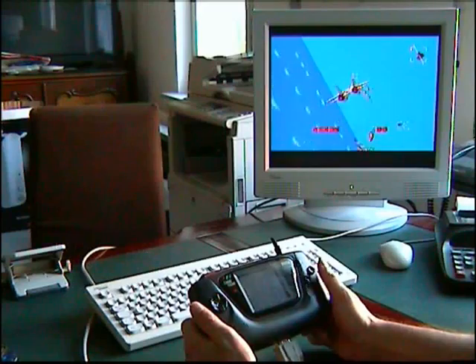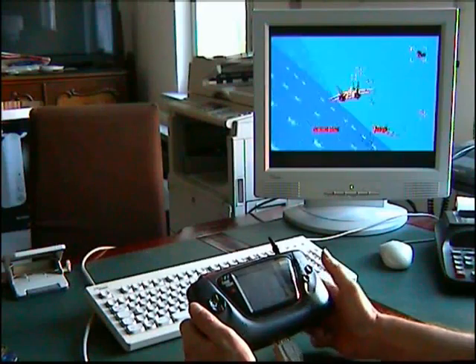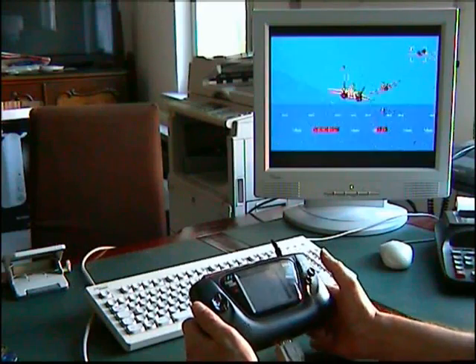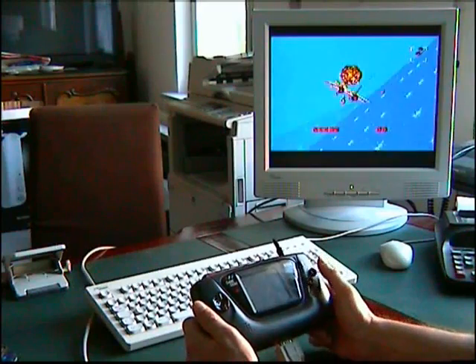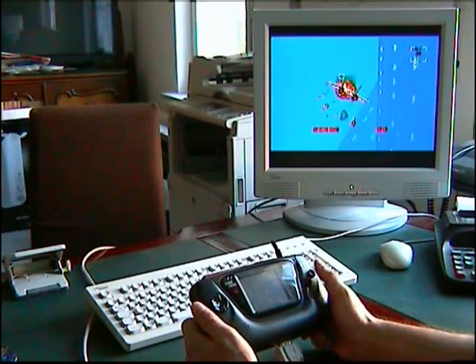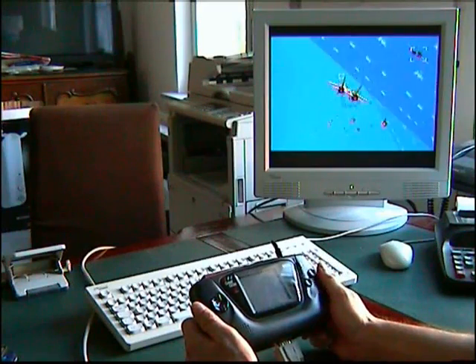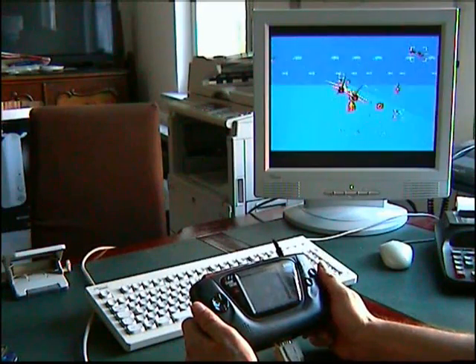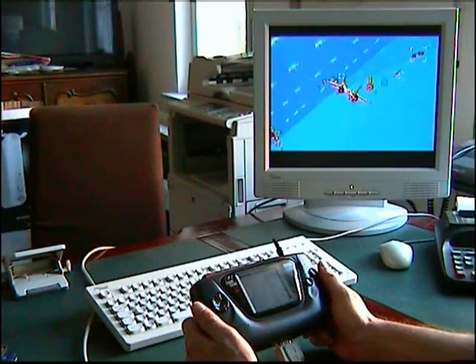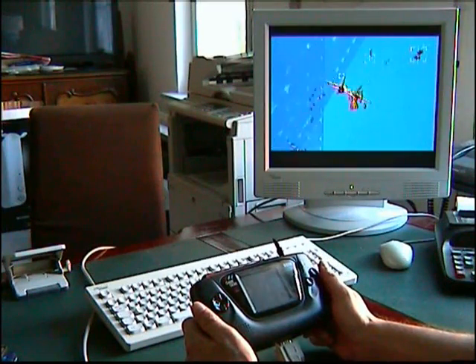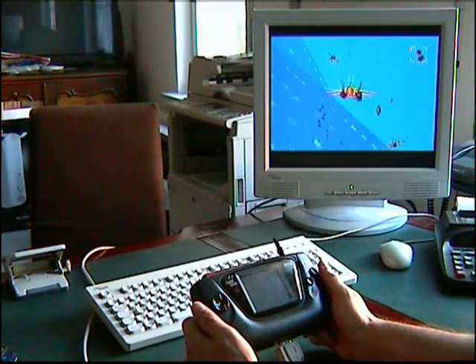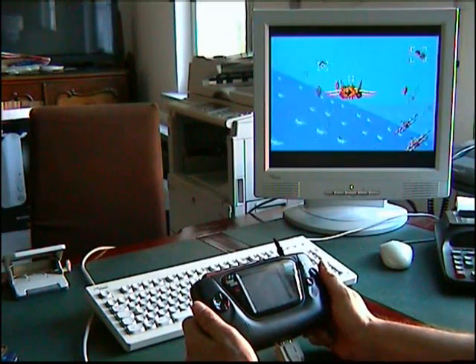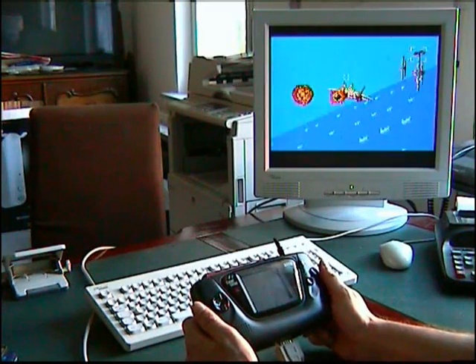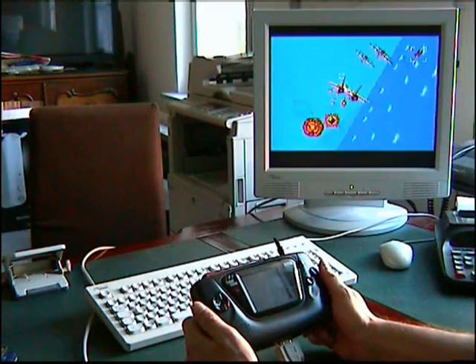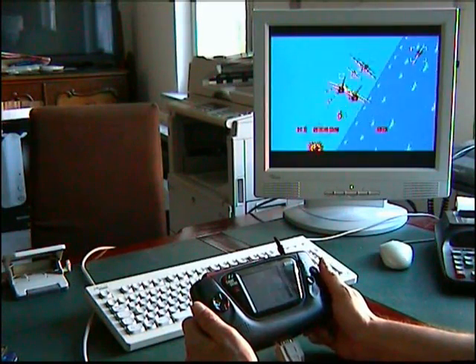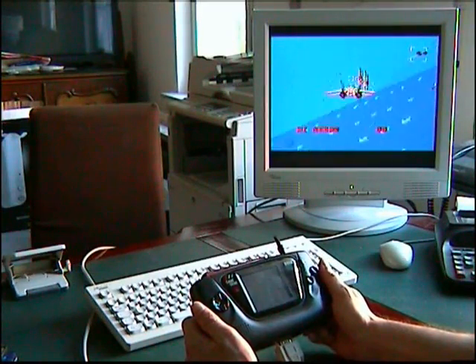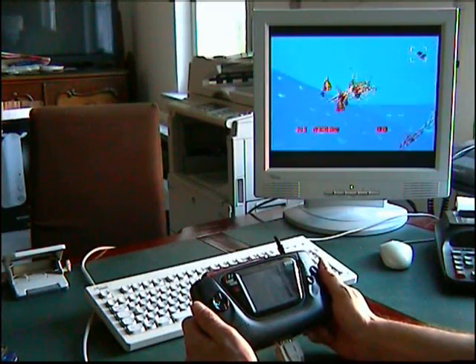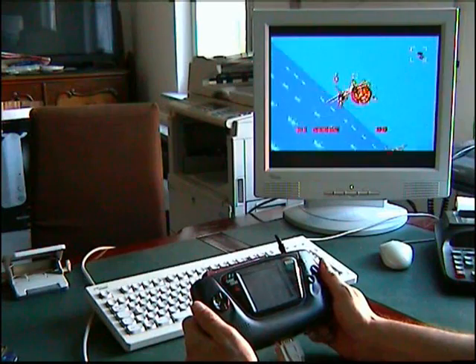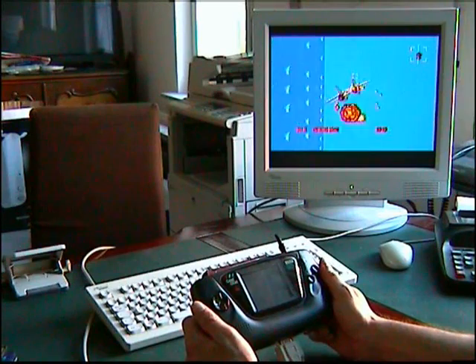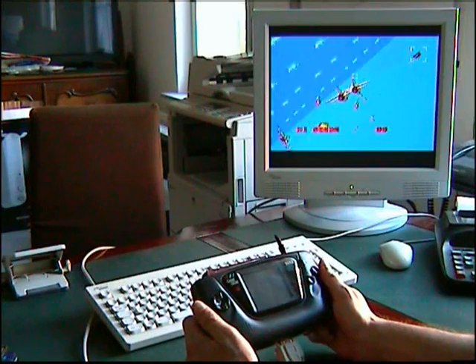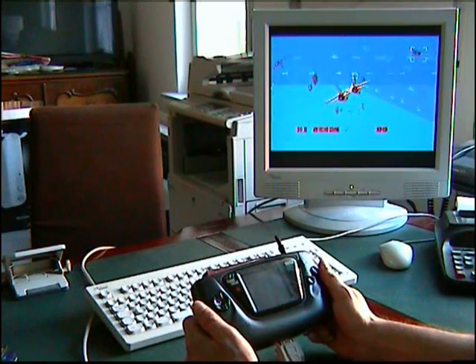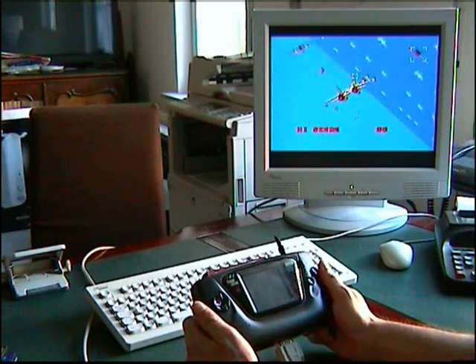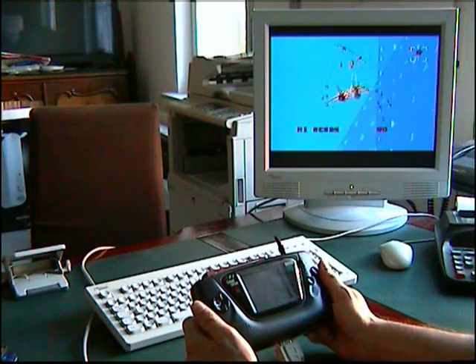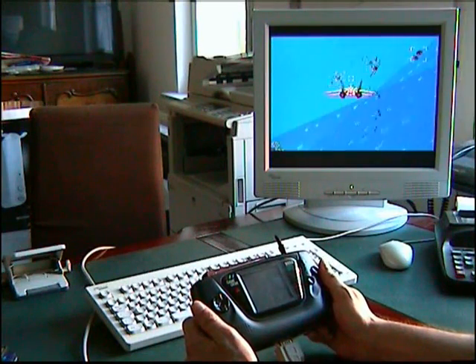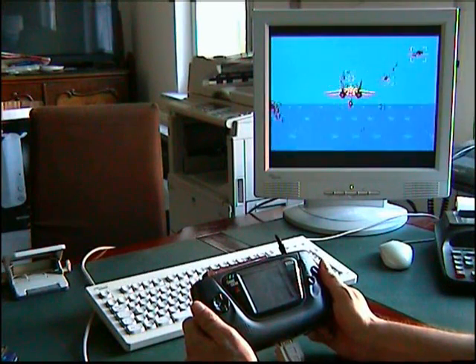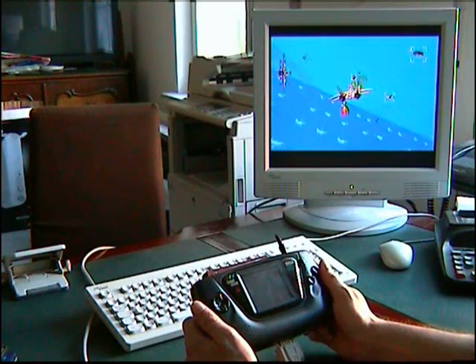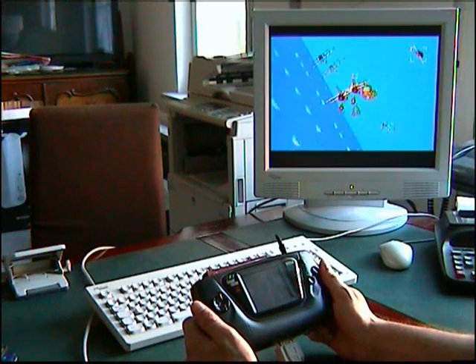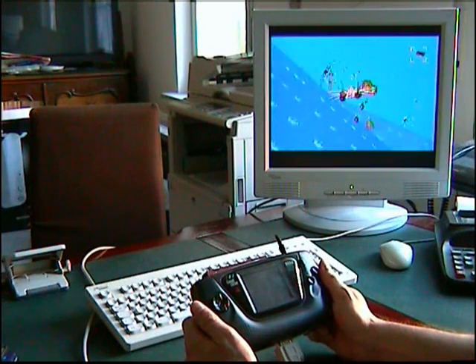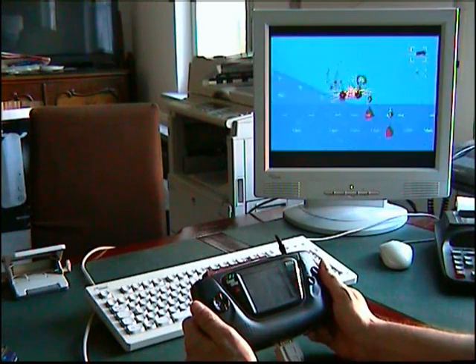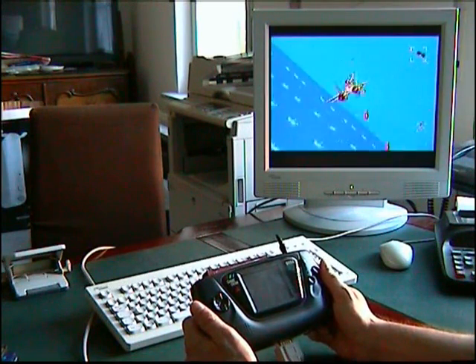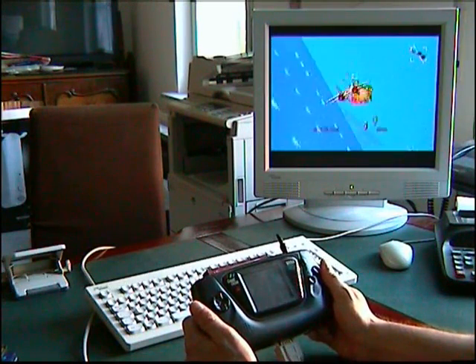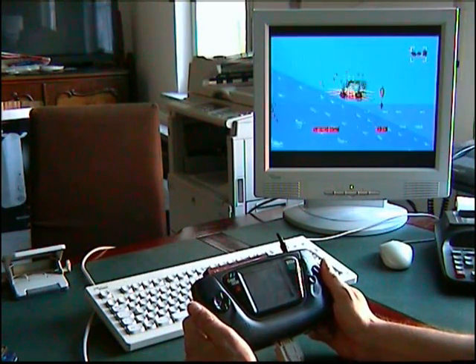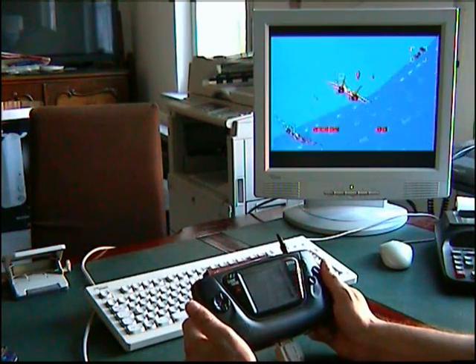You also can play your old Master System games on the Game Gear with an adapter. Thanks for watching.